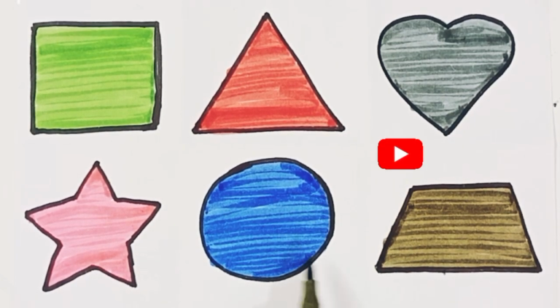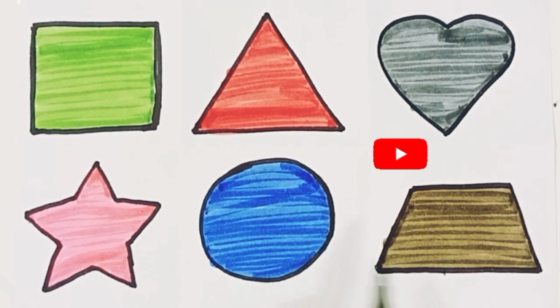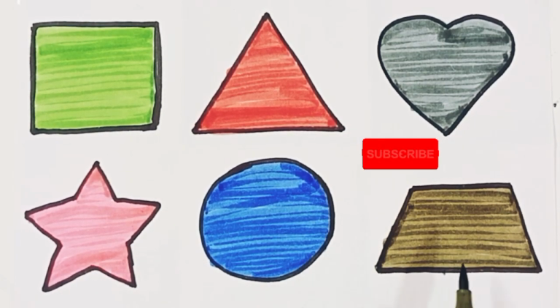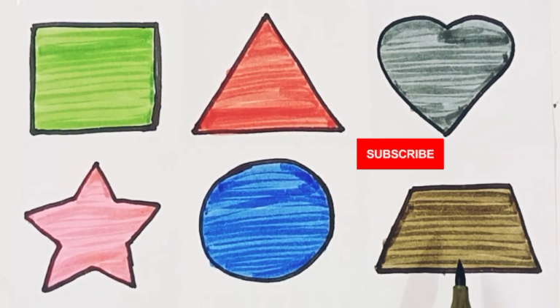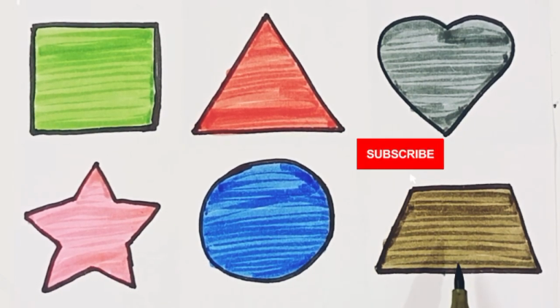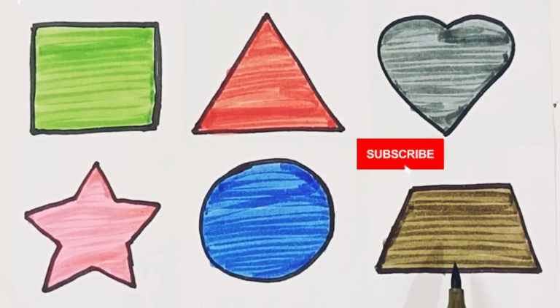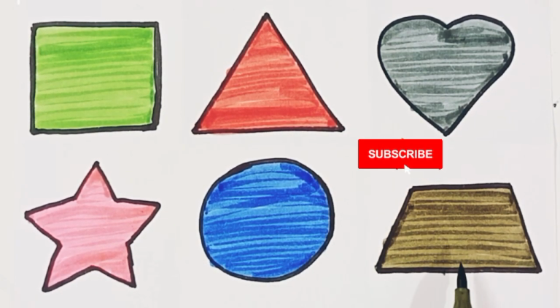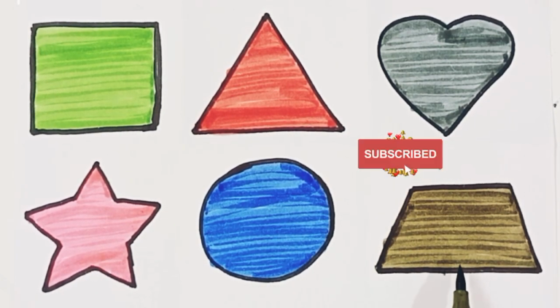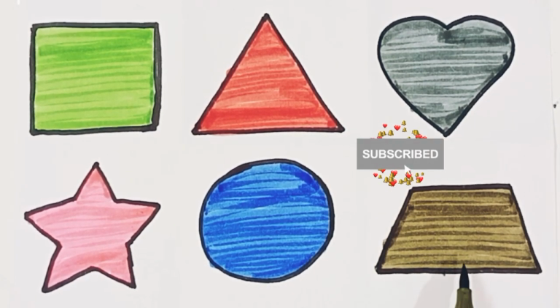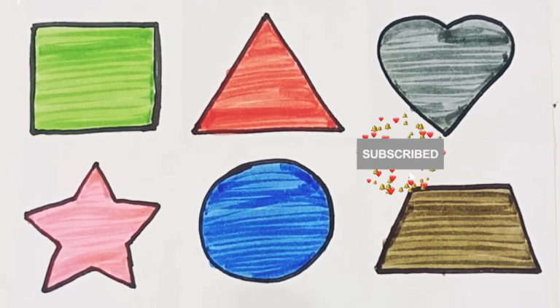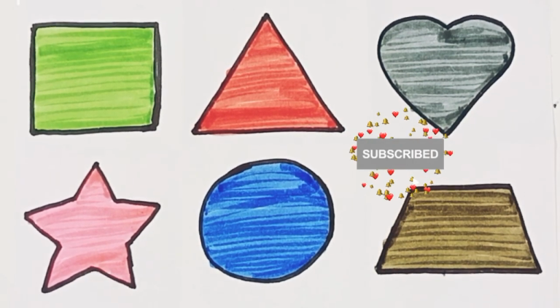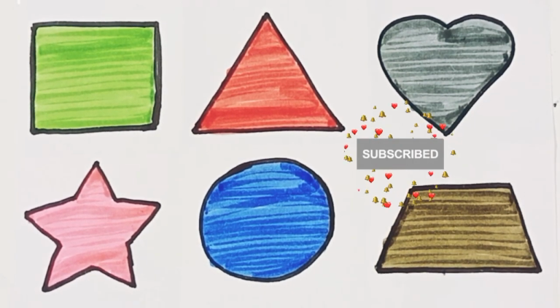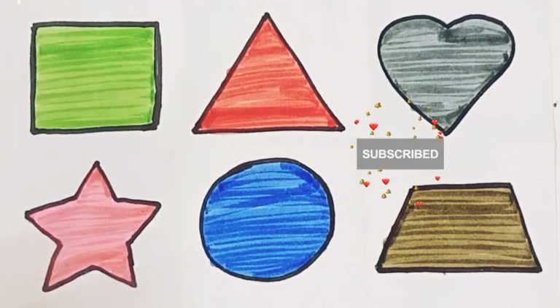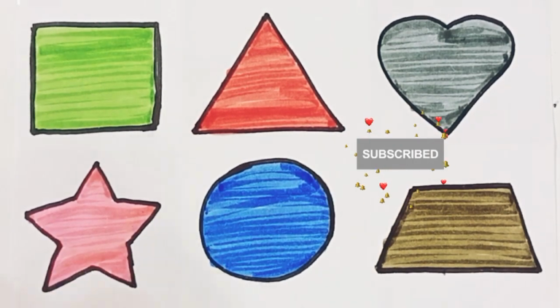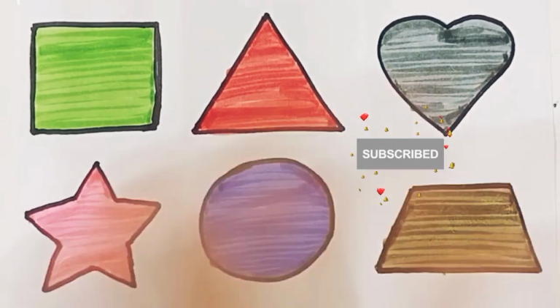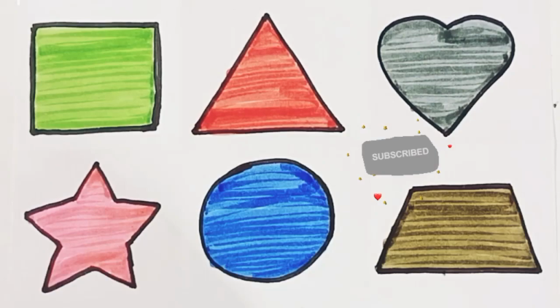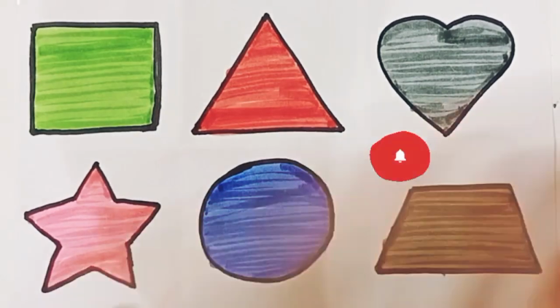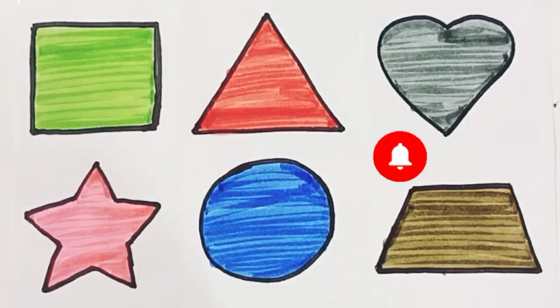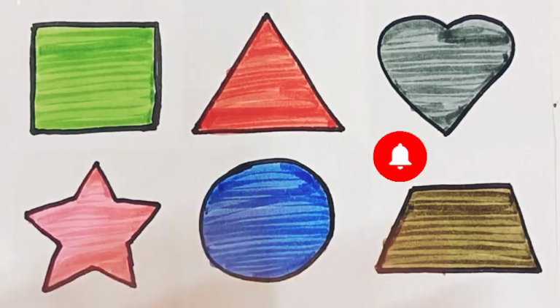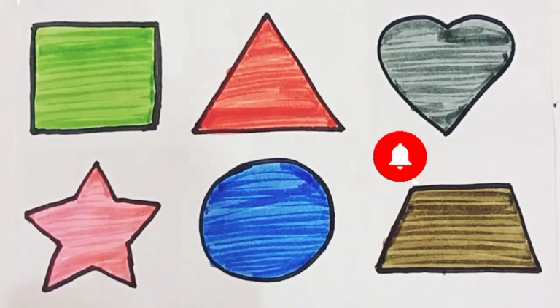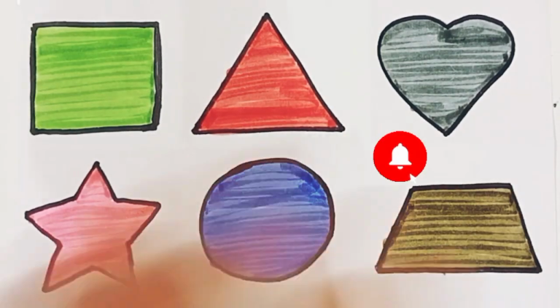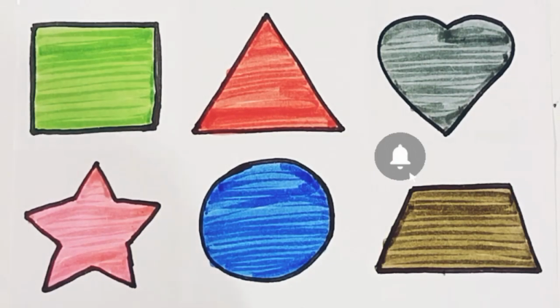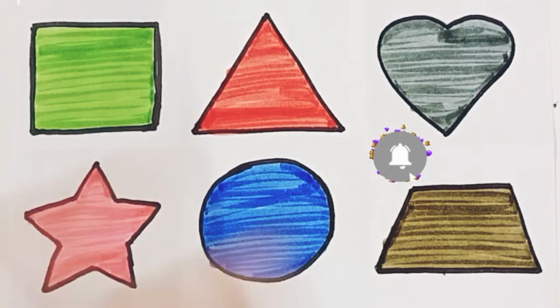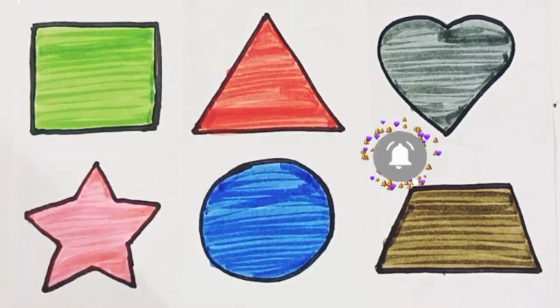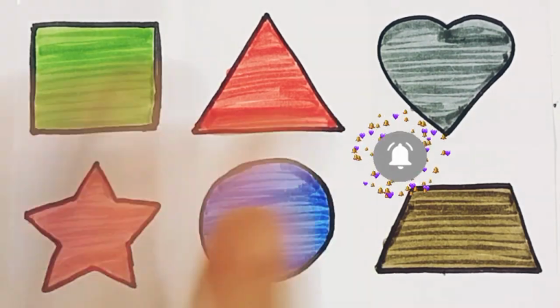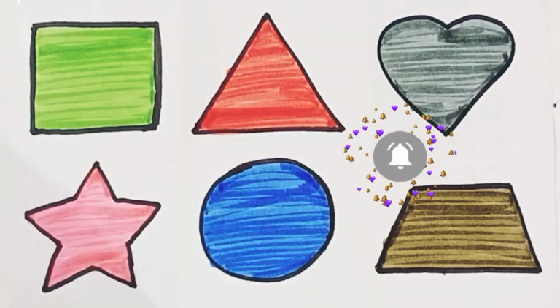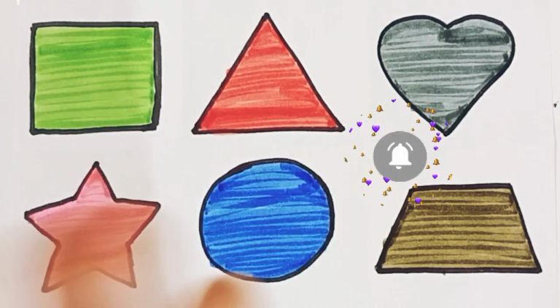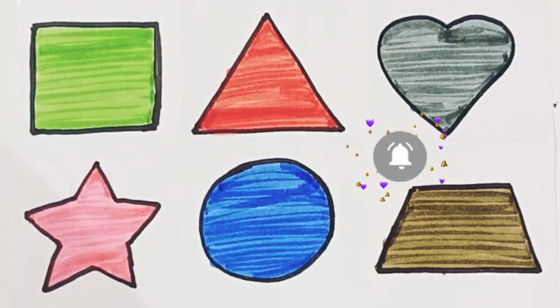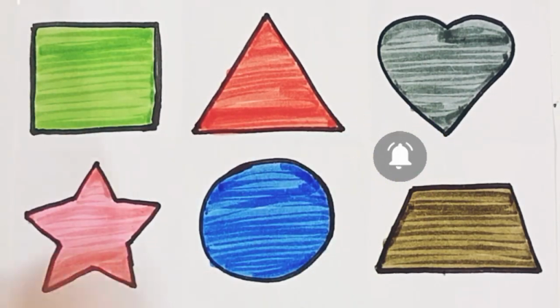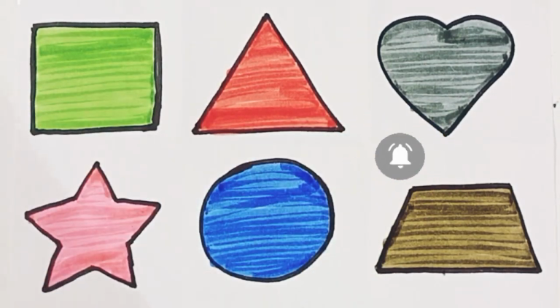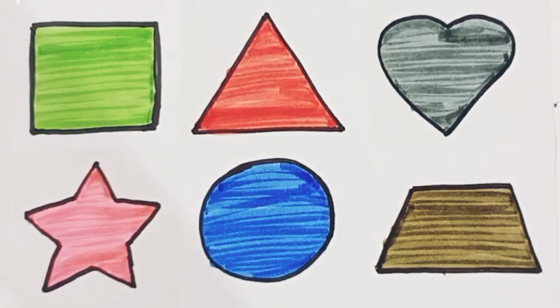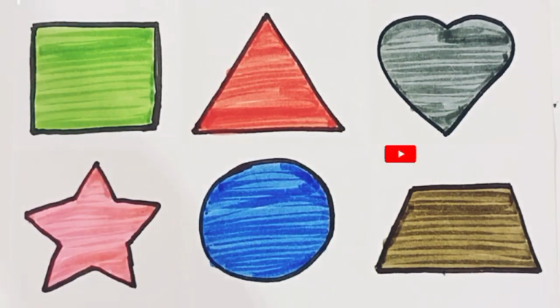Thank you for watching. Please do share, like, and subscribe. Bye-bye!